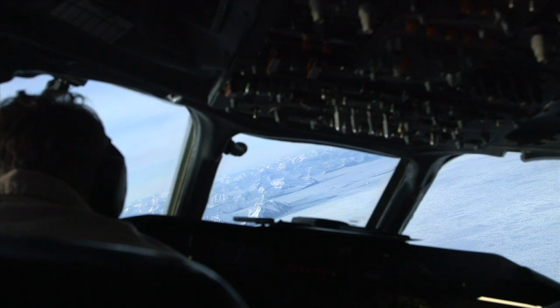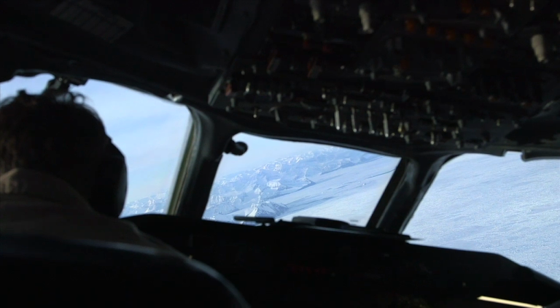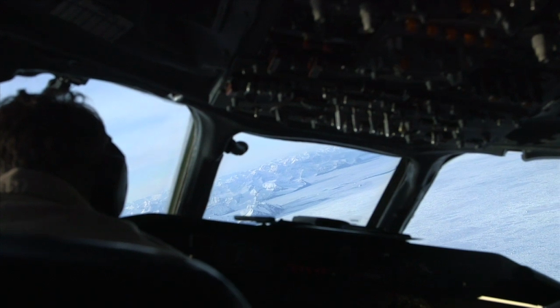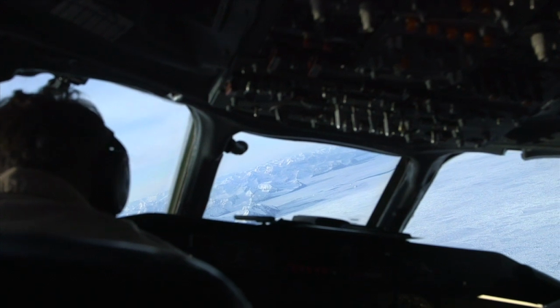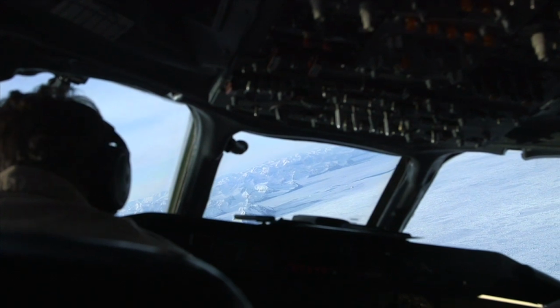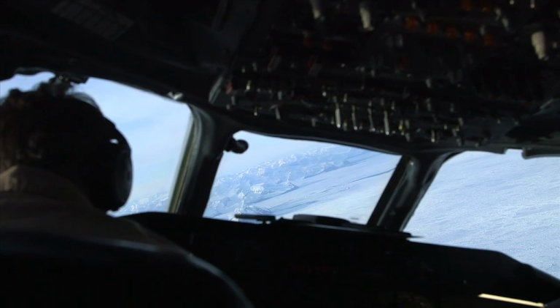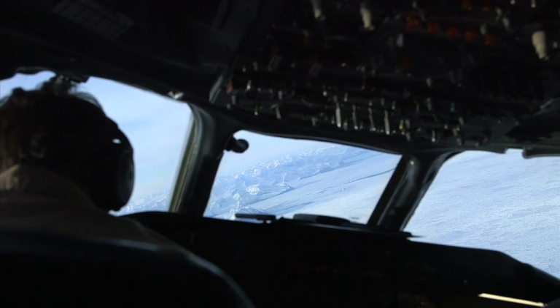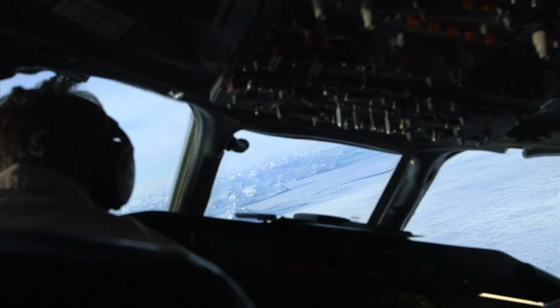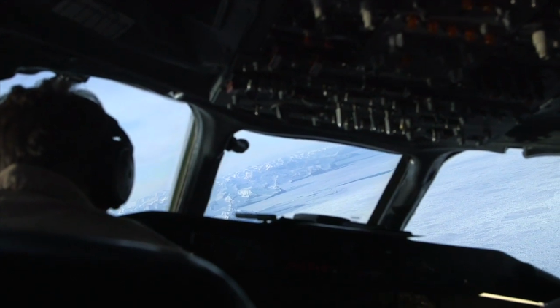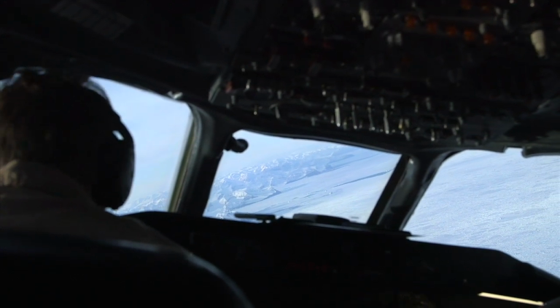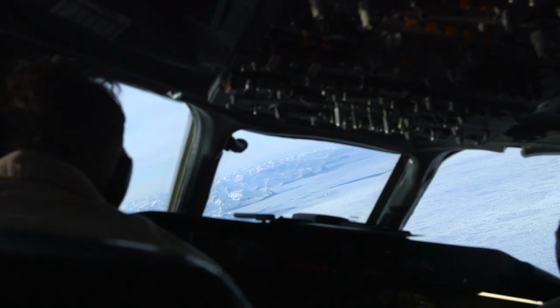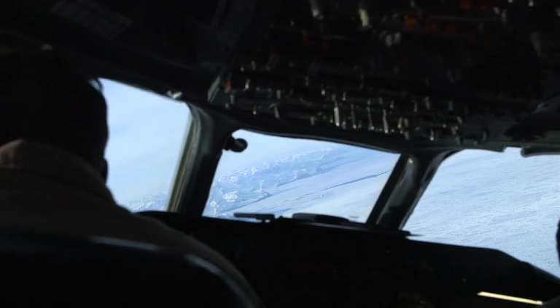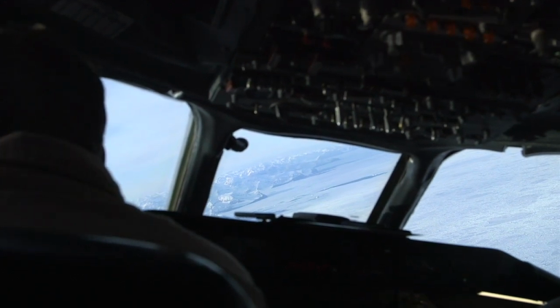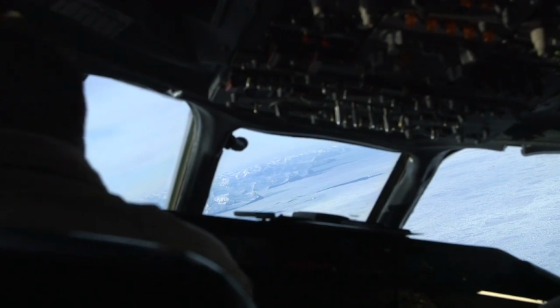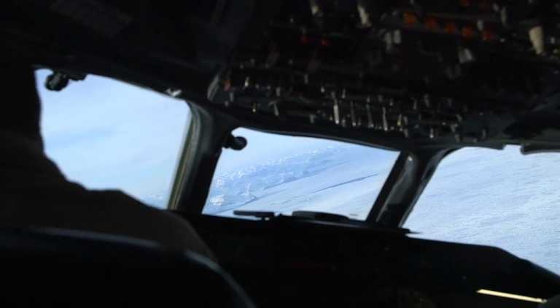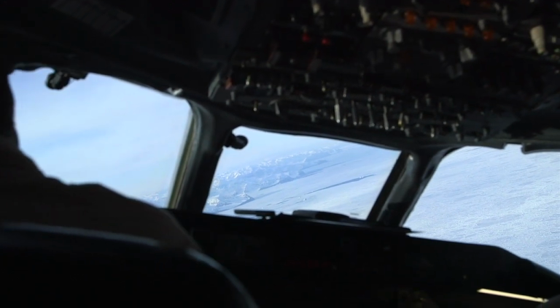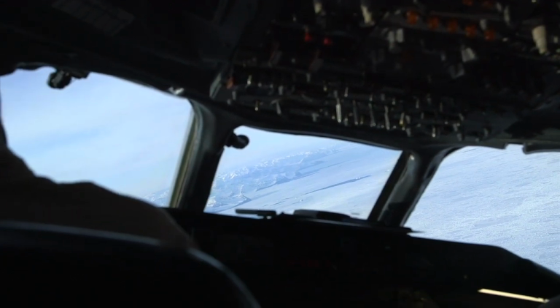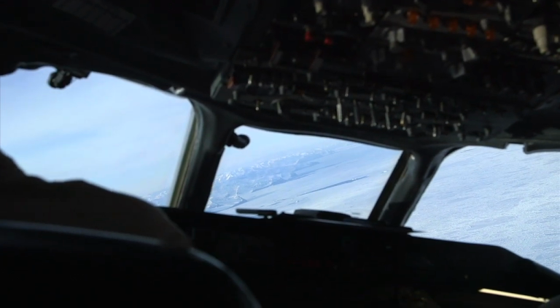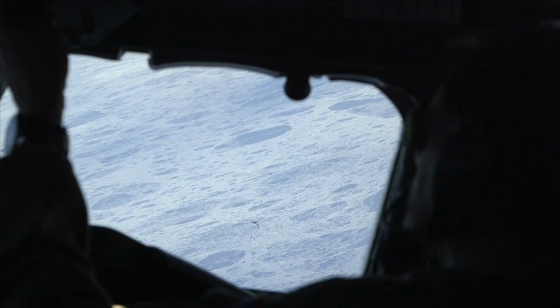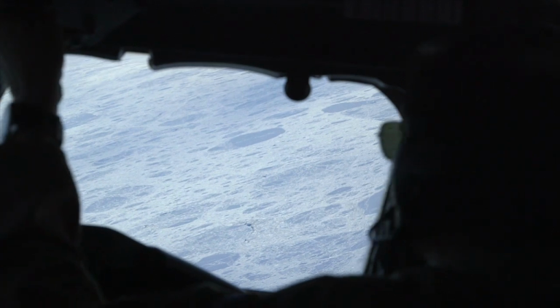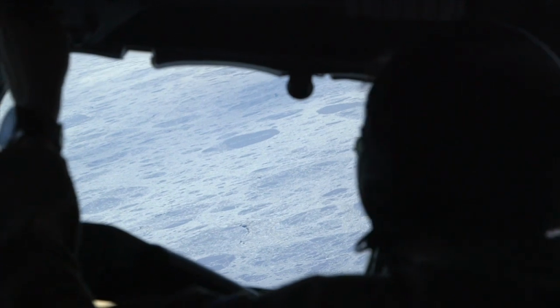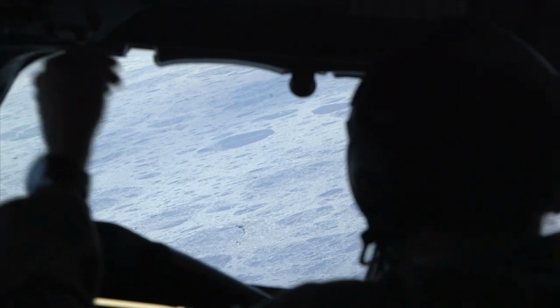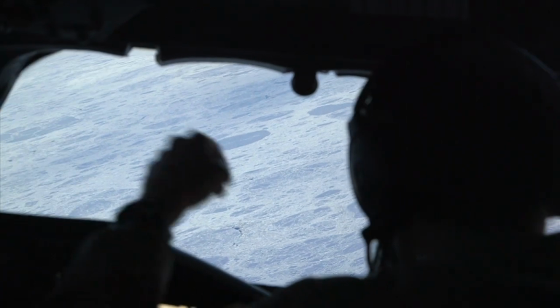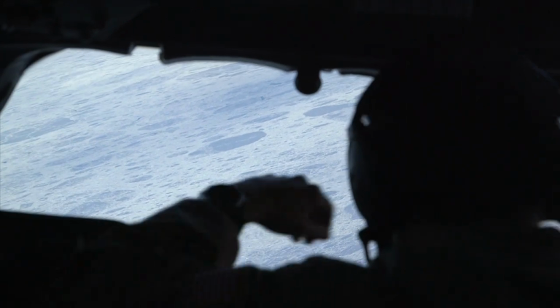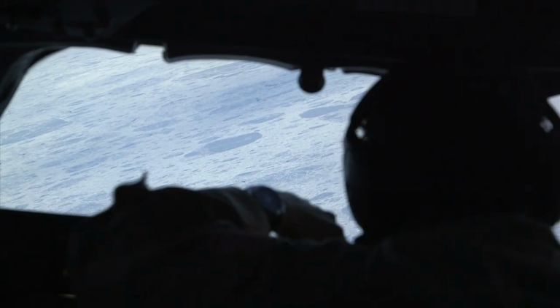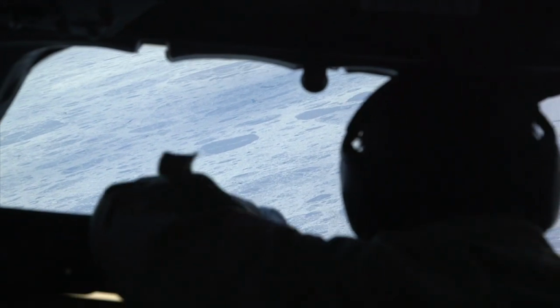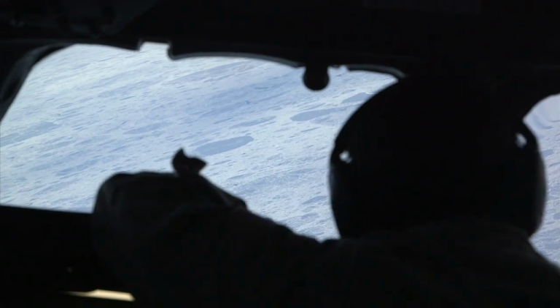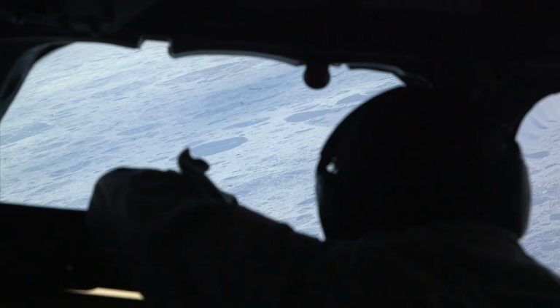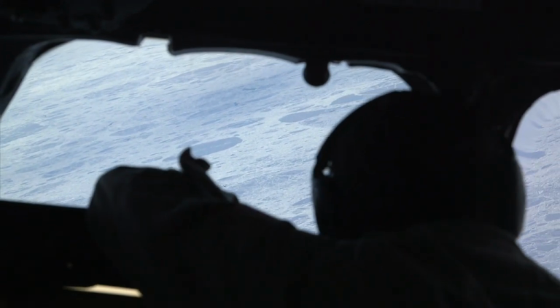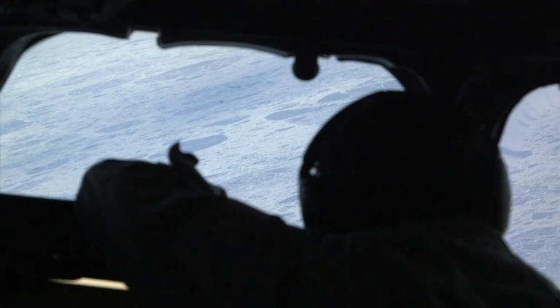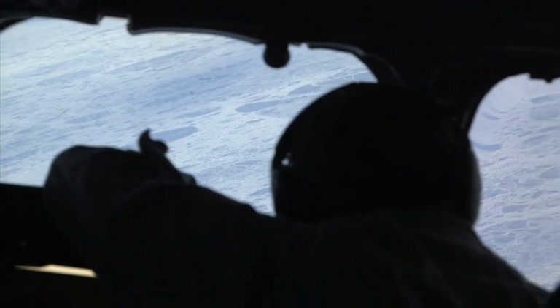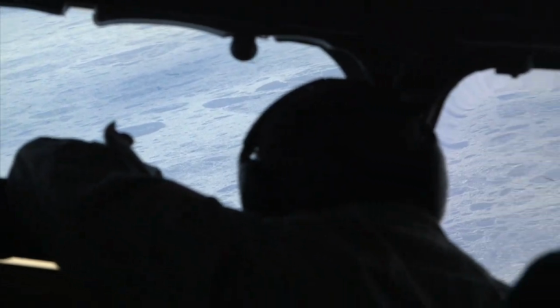That can be a challenge flying in the airspace we're in, because in and around Greenland it's a non-radar environment, which means that we're having to relay our position over the radio.